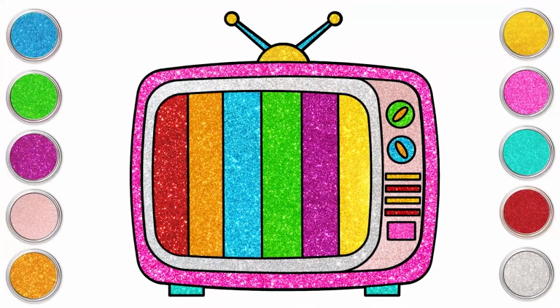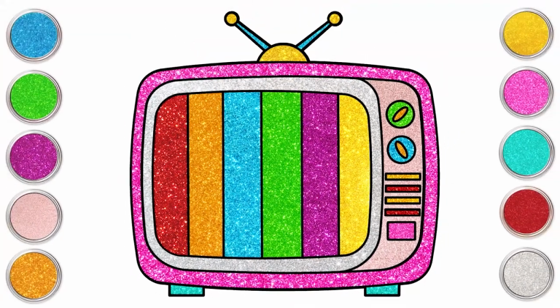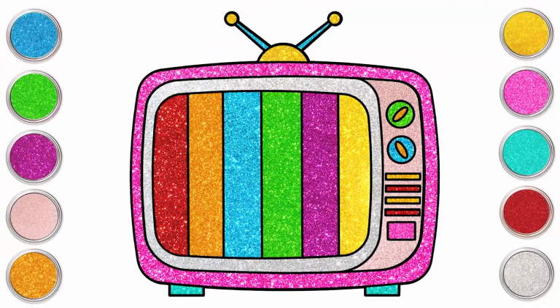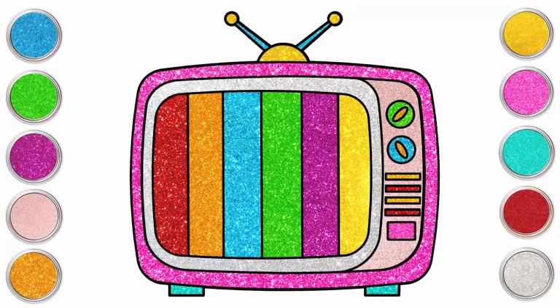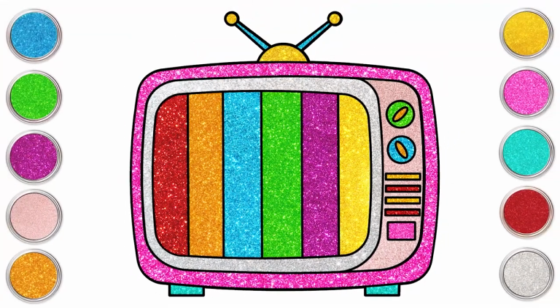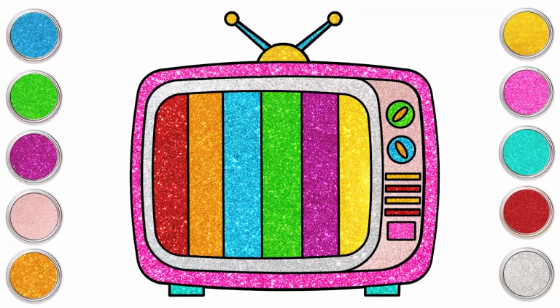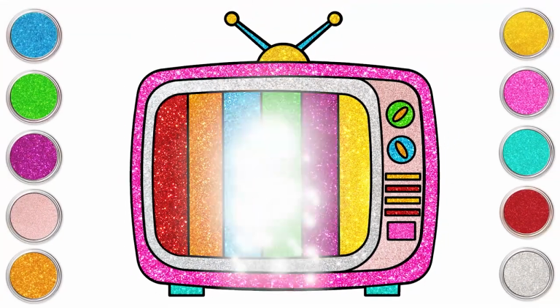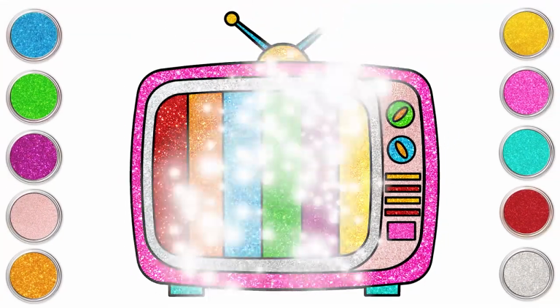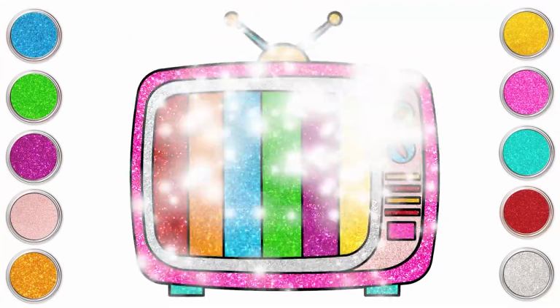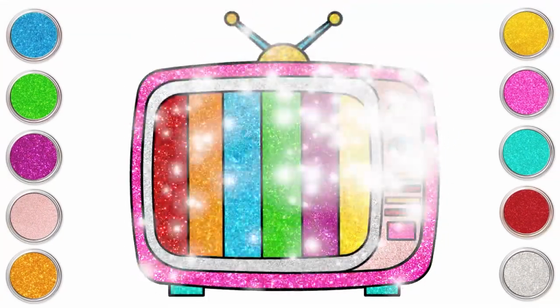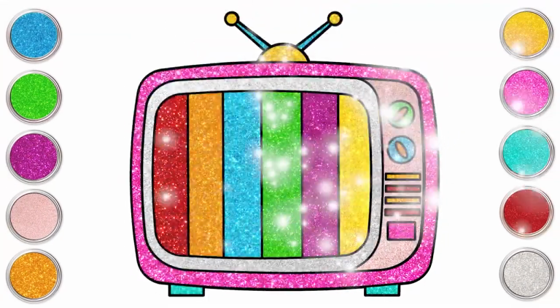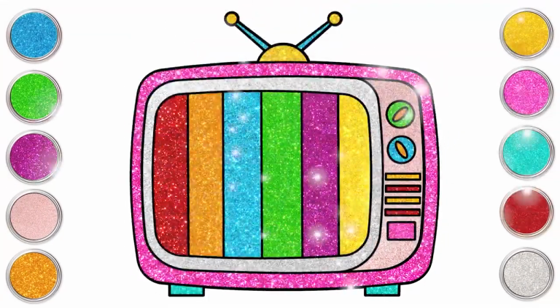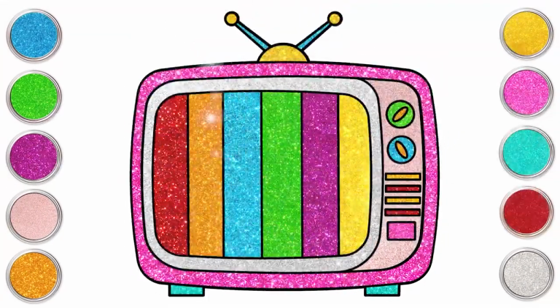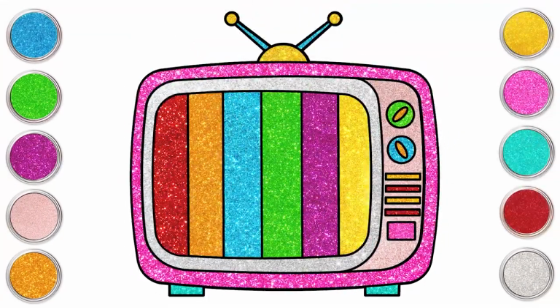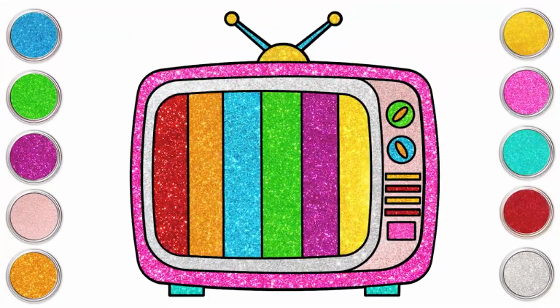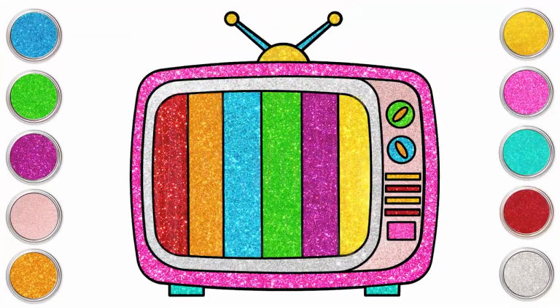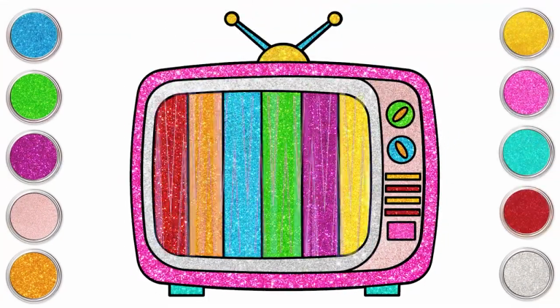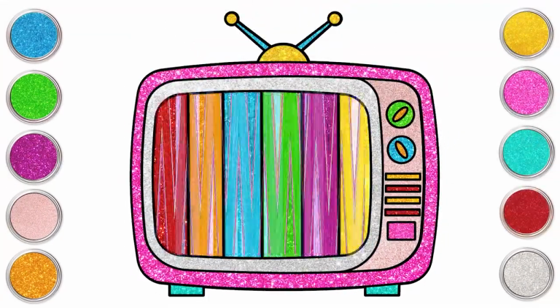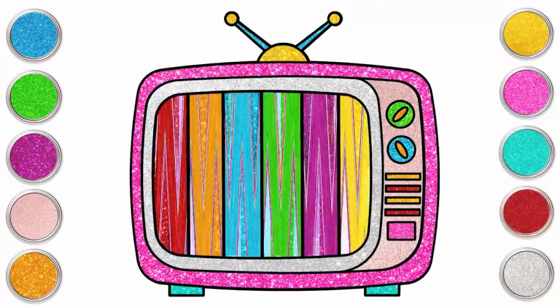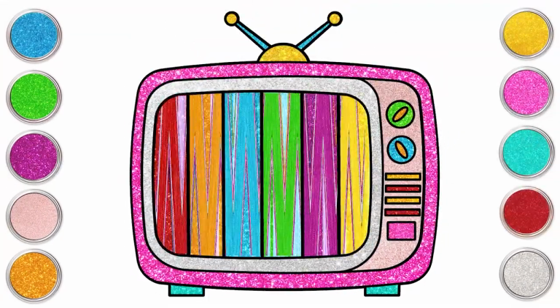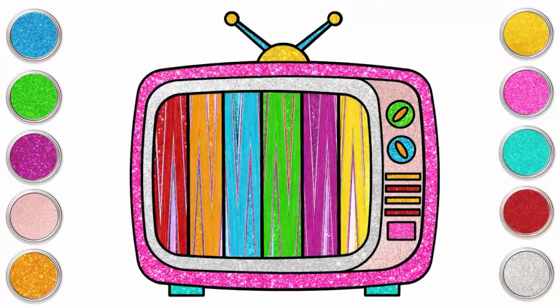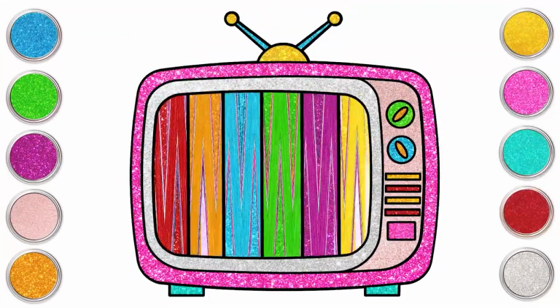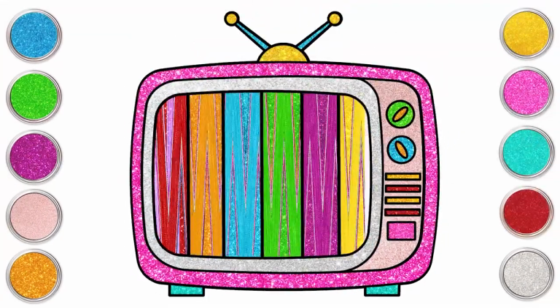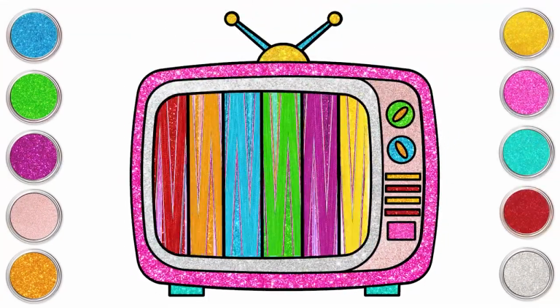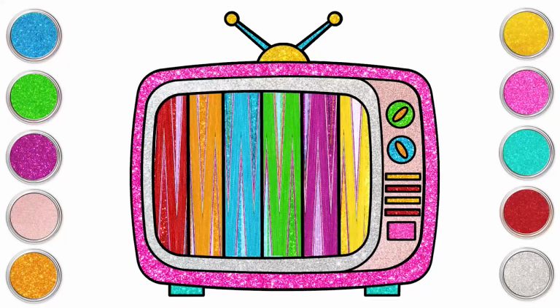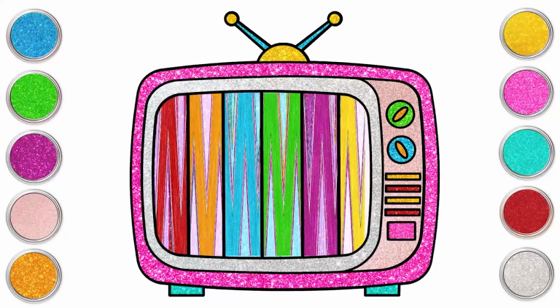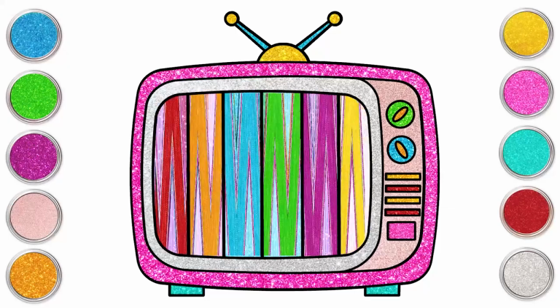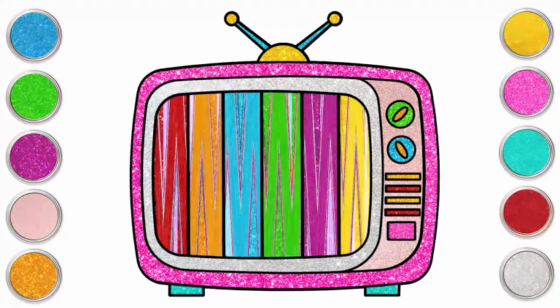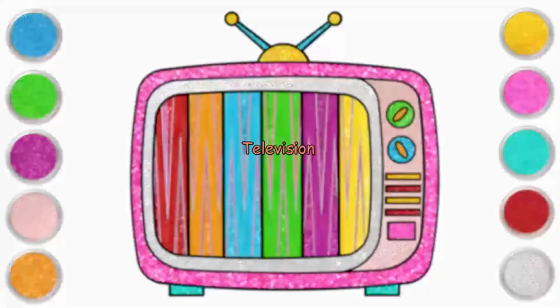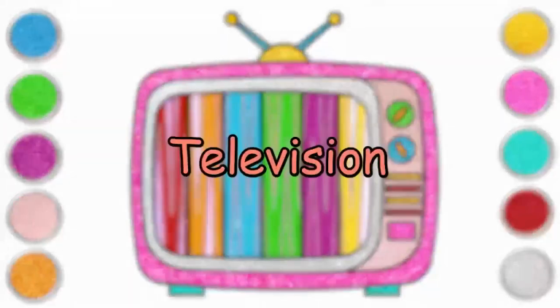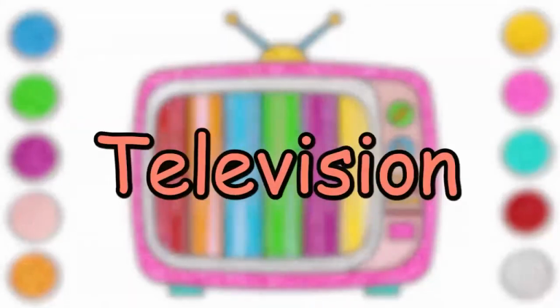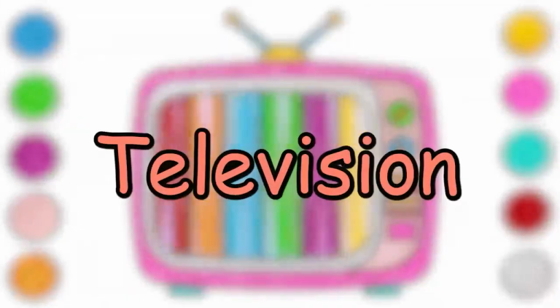Let's paint the legs teal. This makes me want to watch my cartoon. There you go! Our television set is ready.